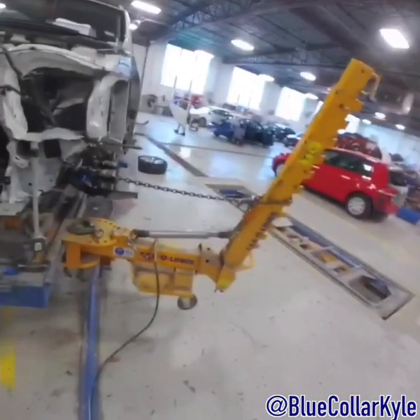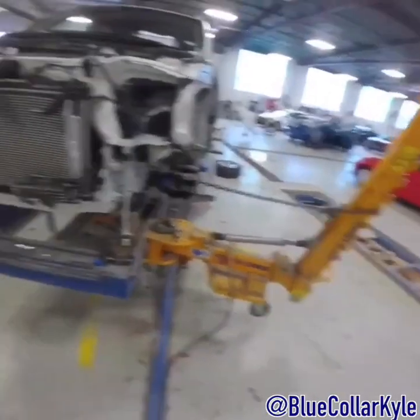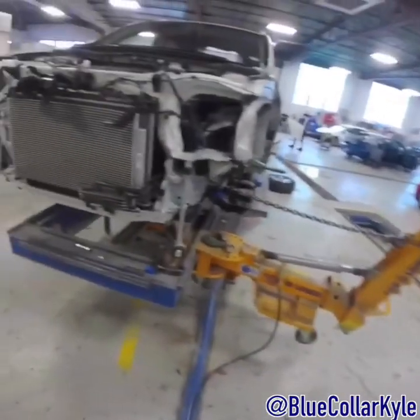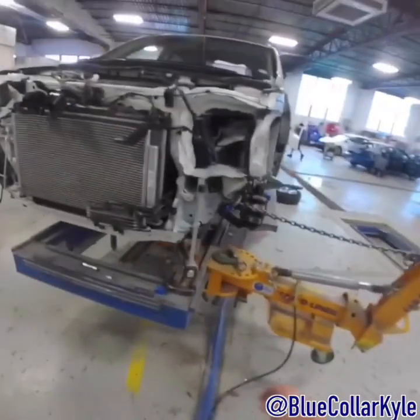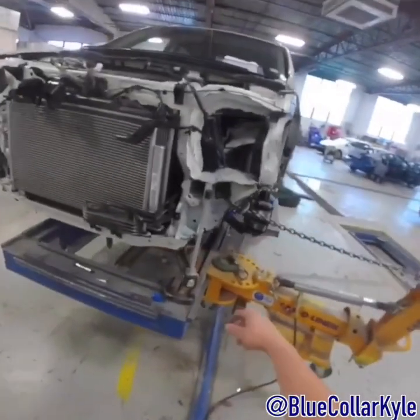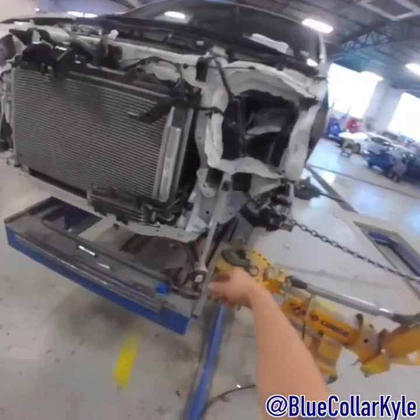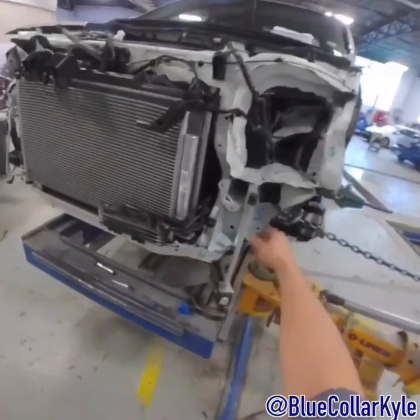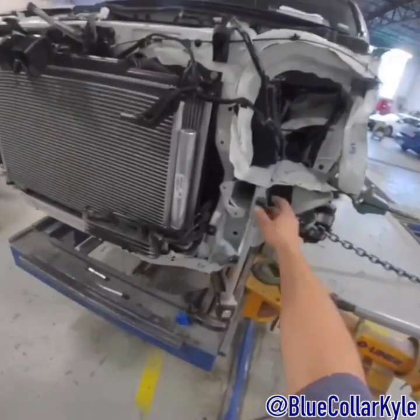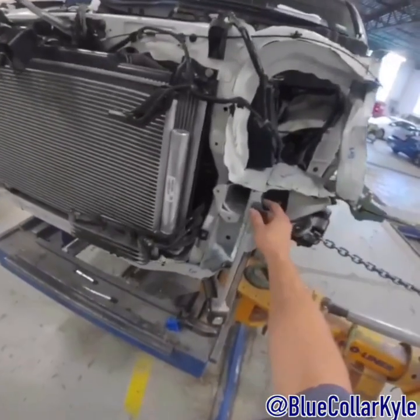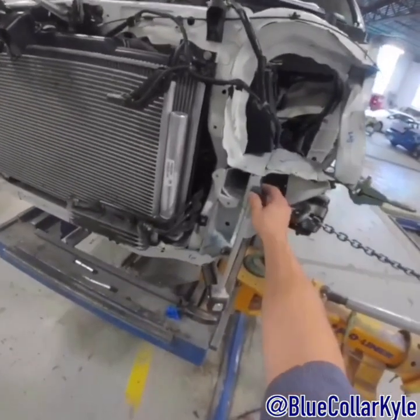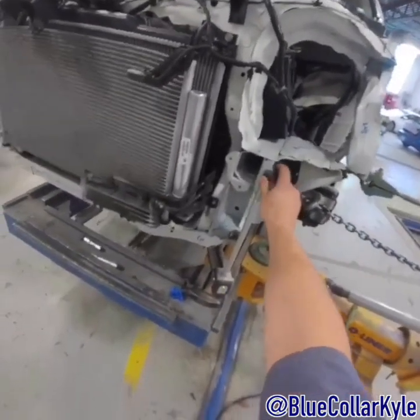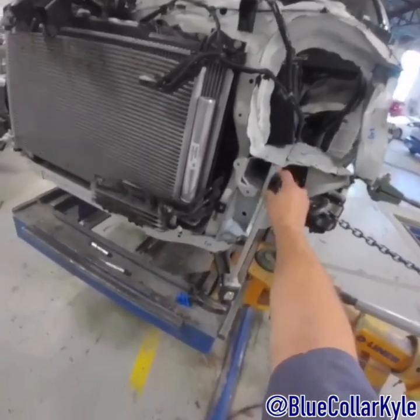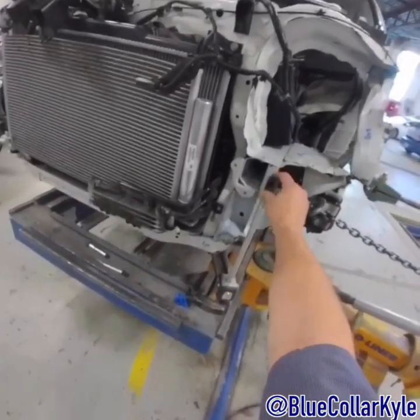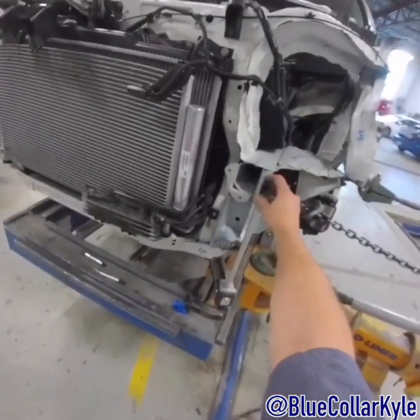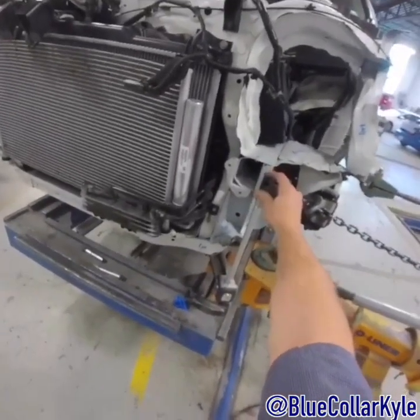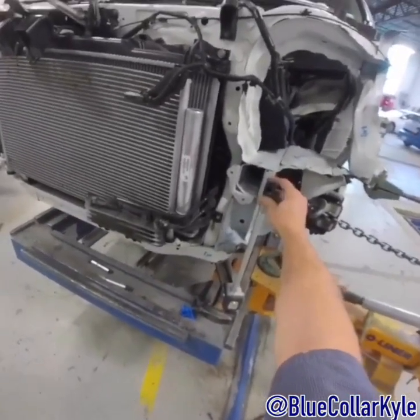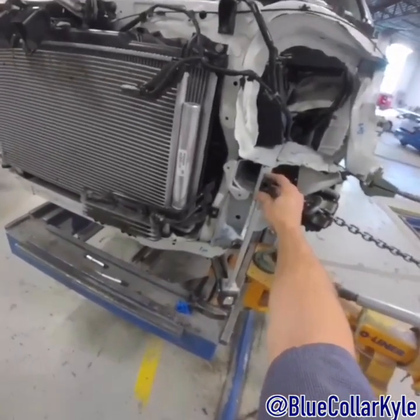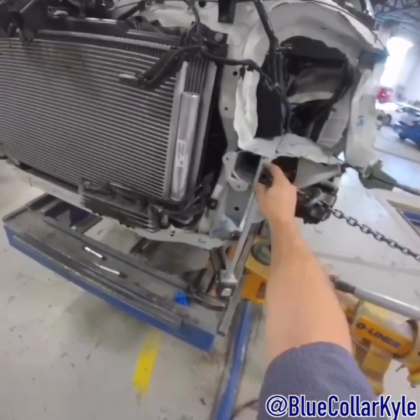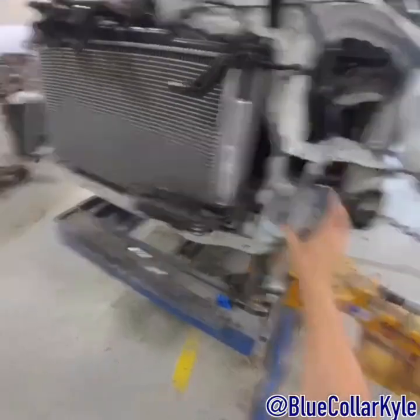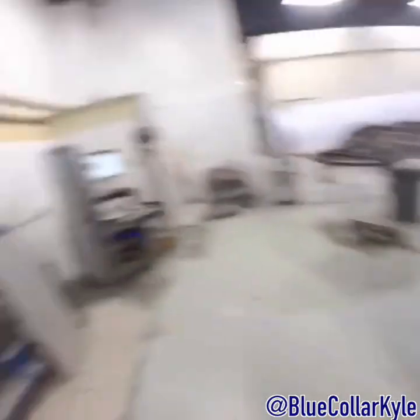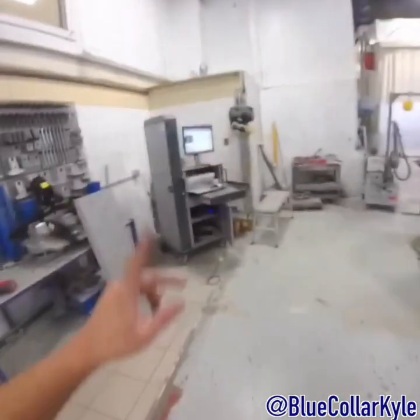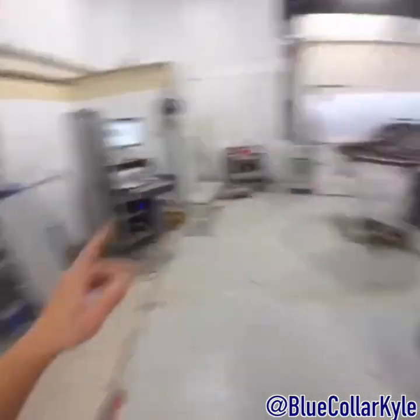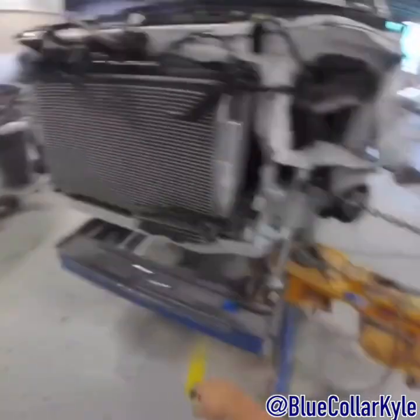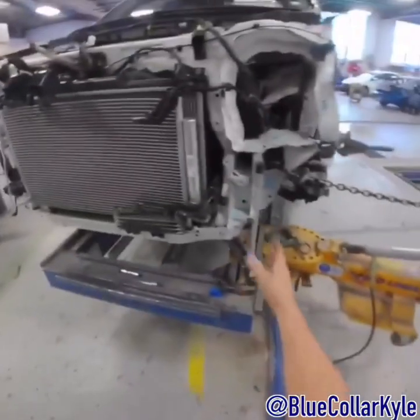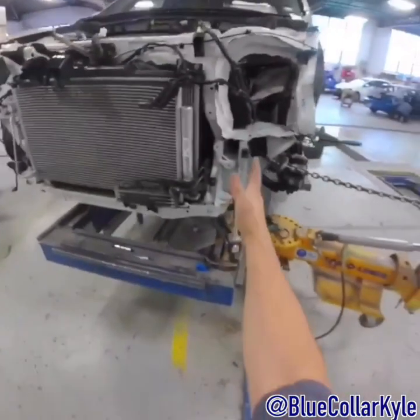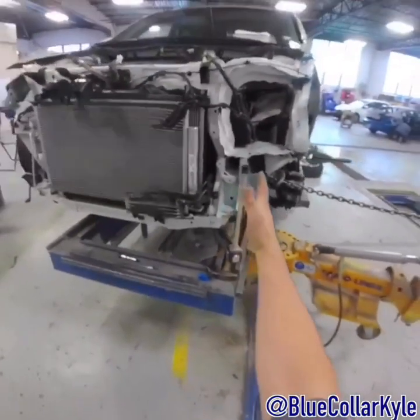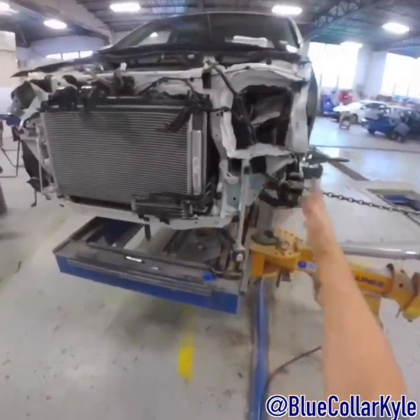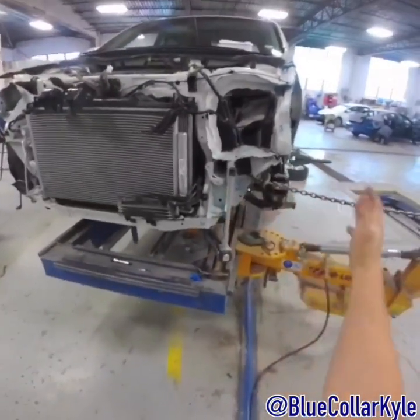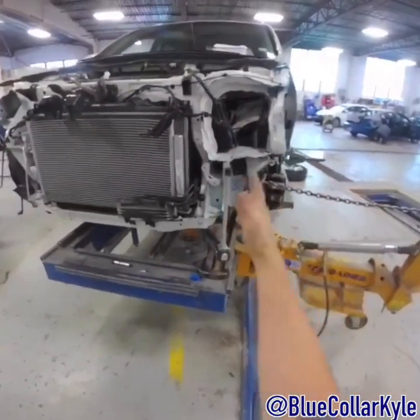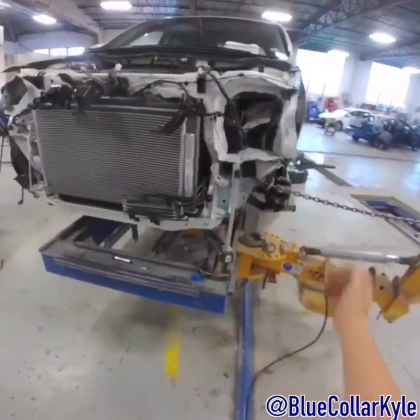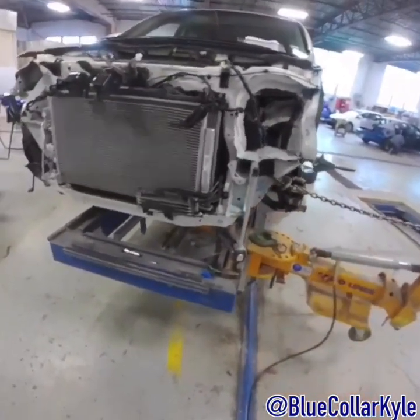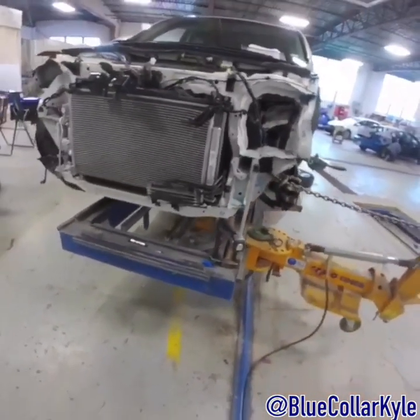I could also do a live pull — I could leave this on here while I pull and watch my numbers and watch it move as I pull it.